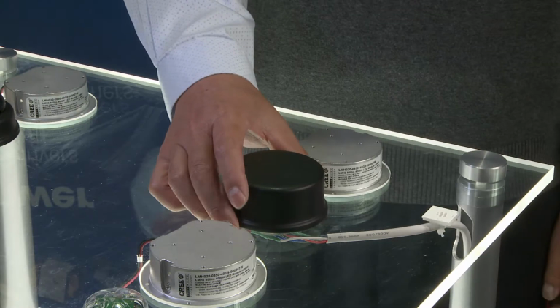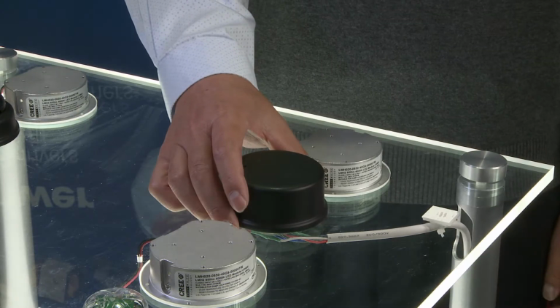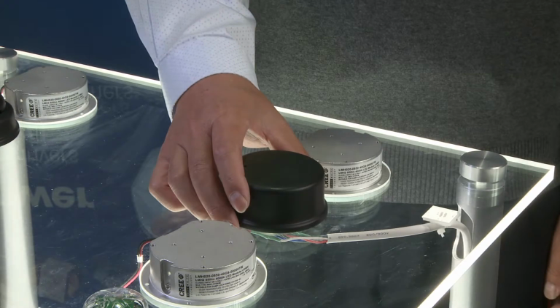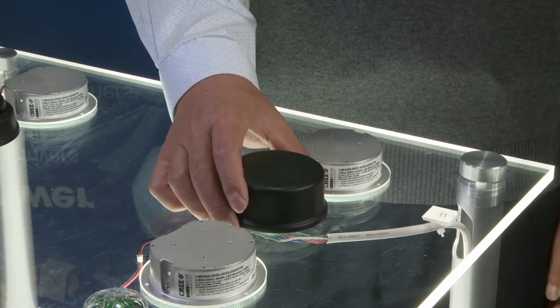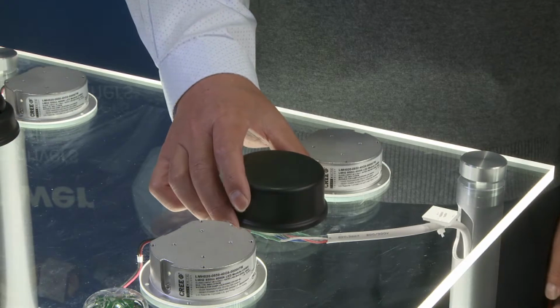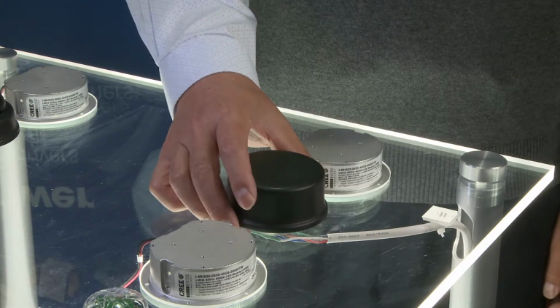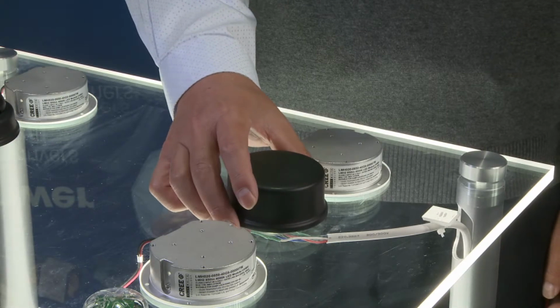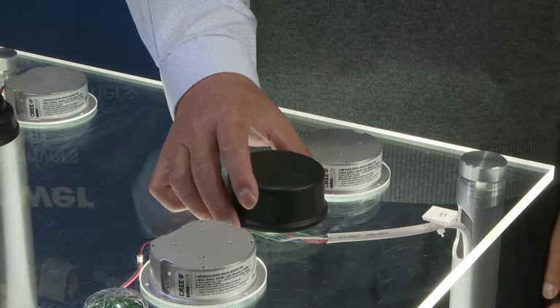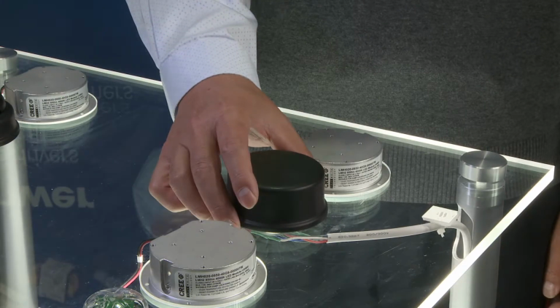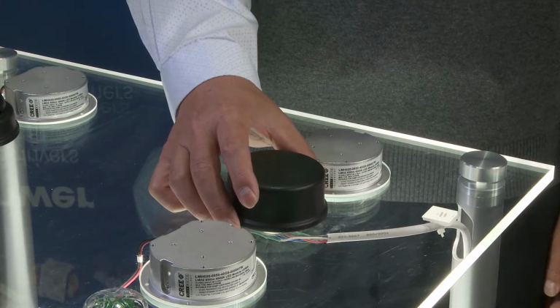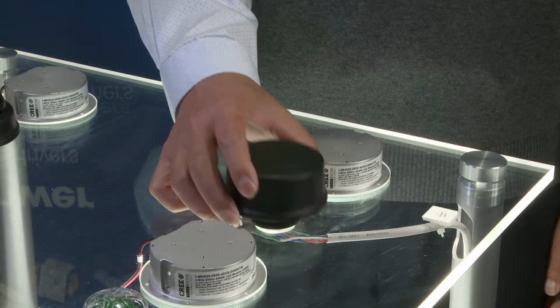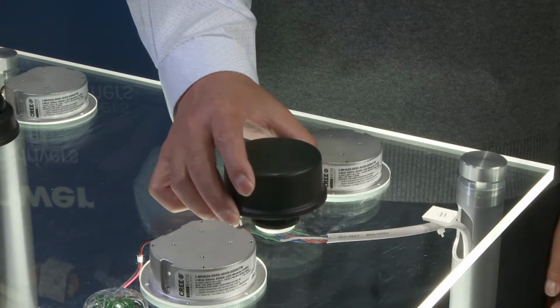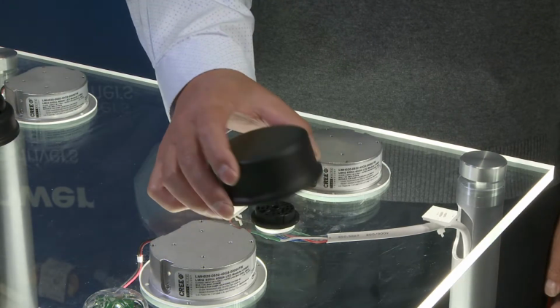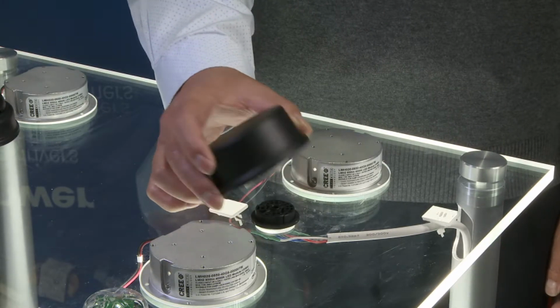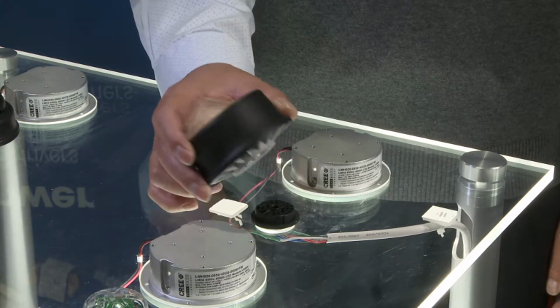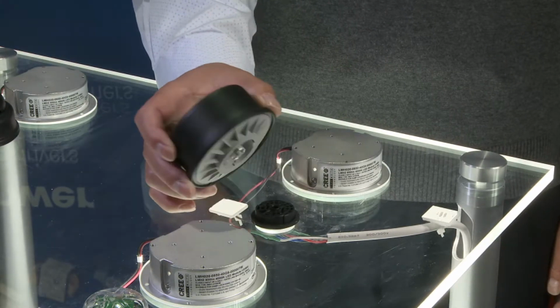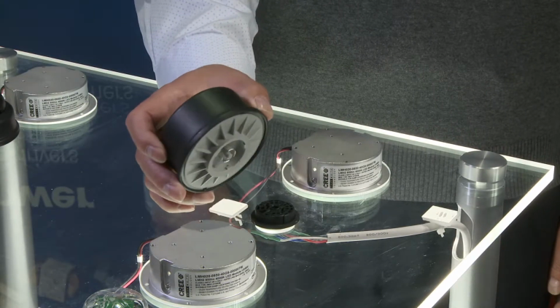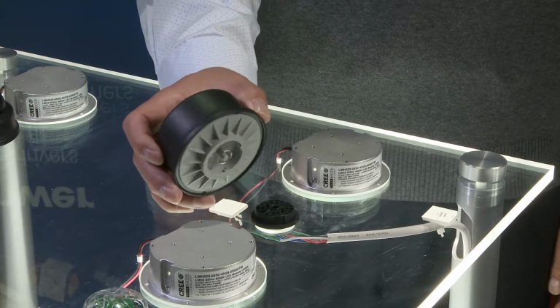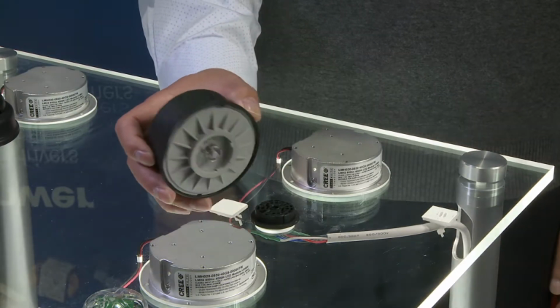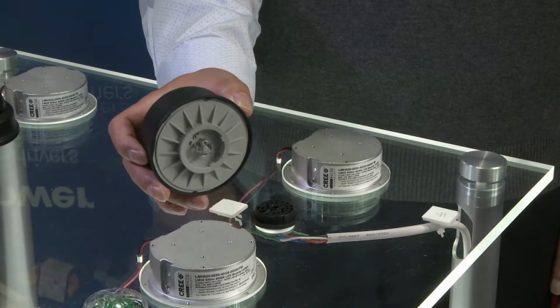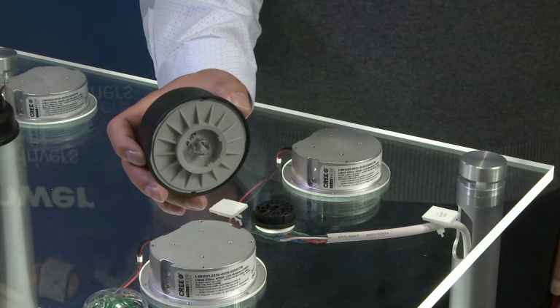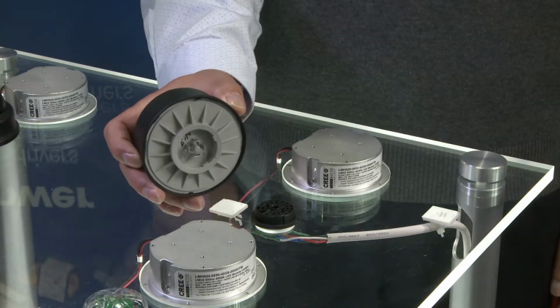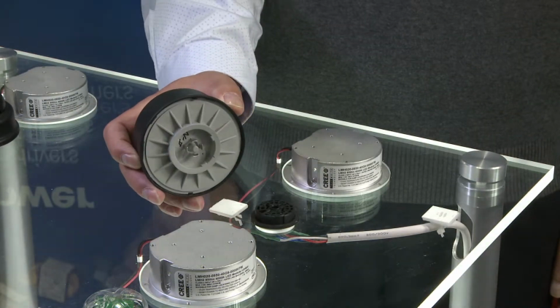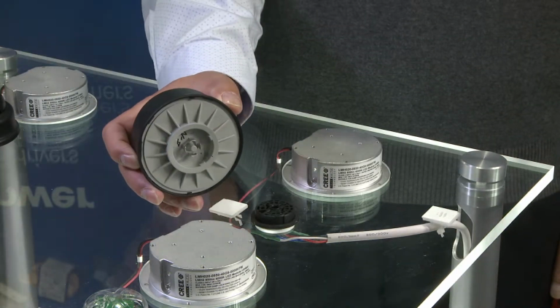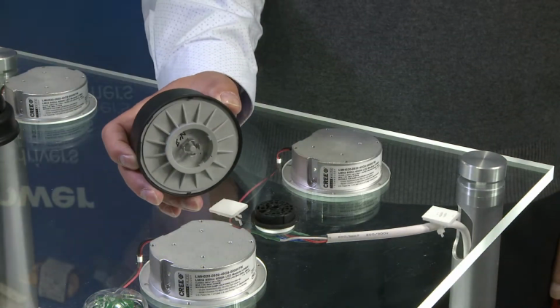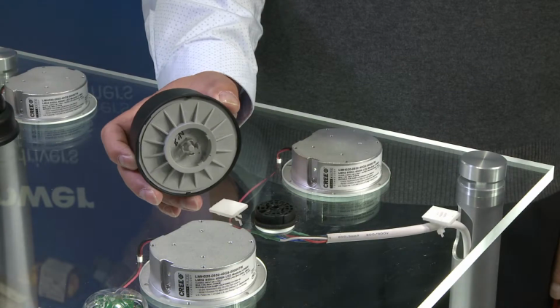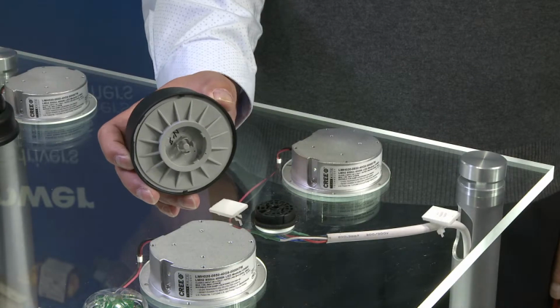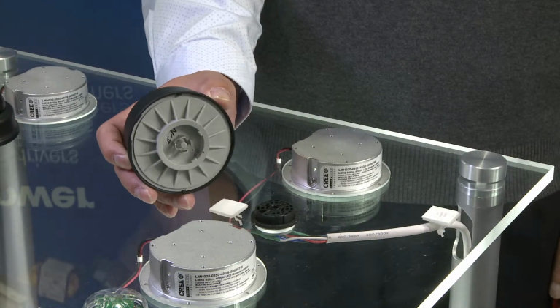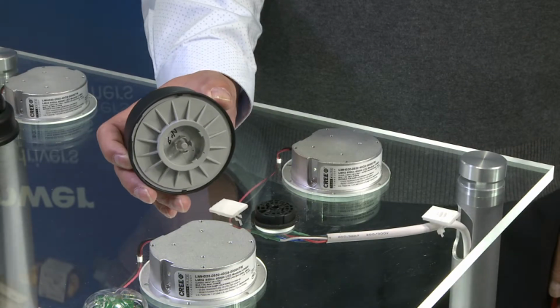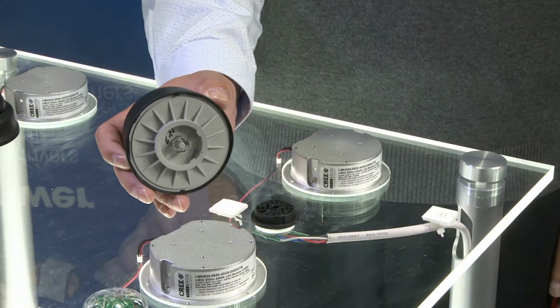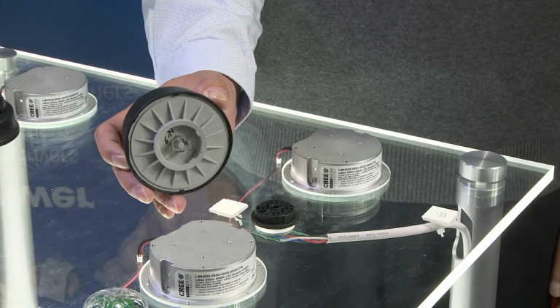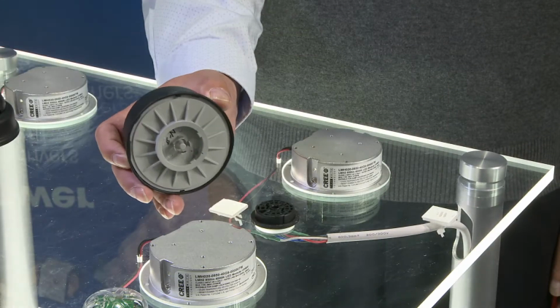This is our microwave outdoor motion sensor, which has optional photo cells. This product also comes with industrial standard low voltage connectors.